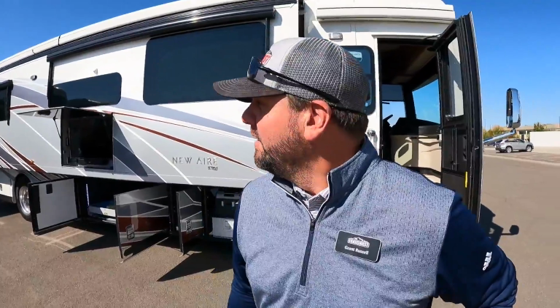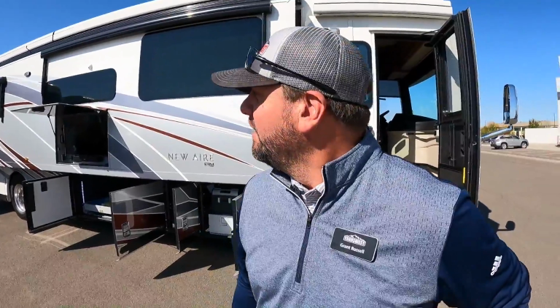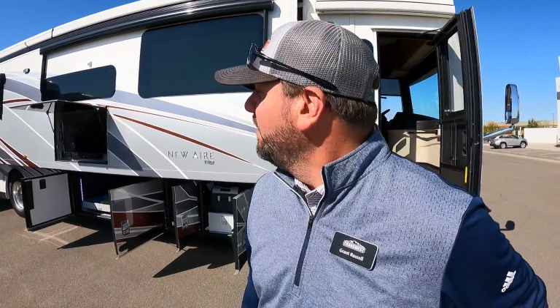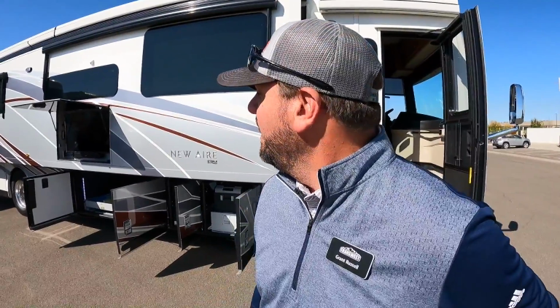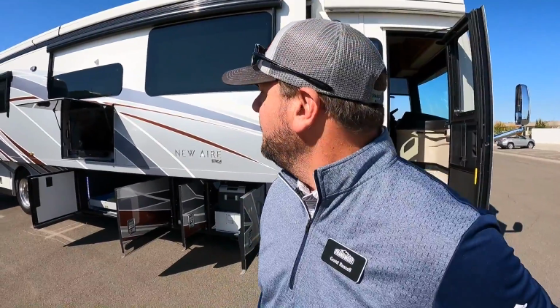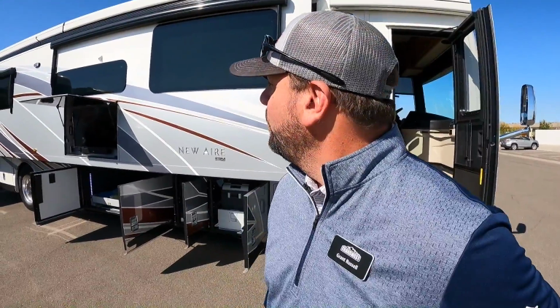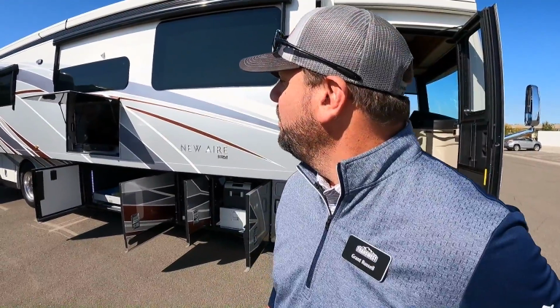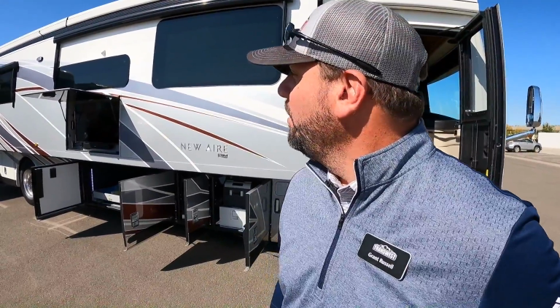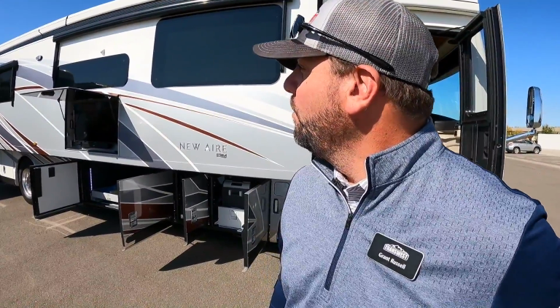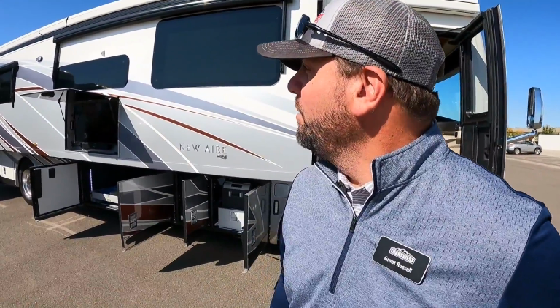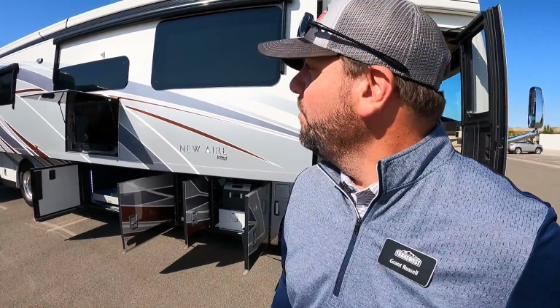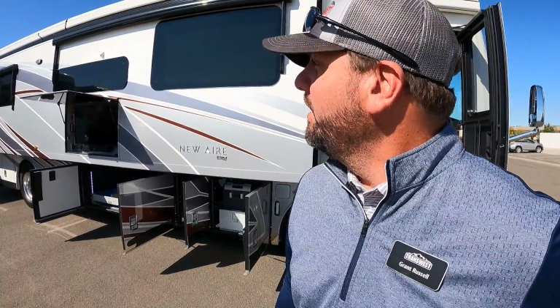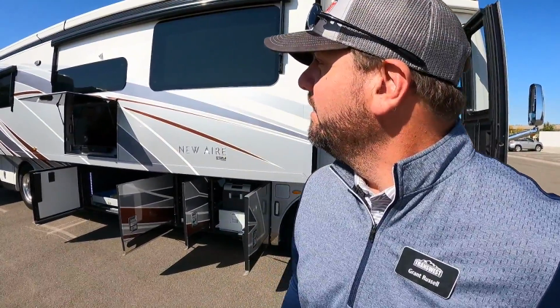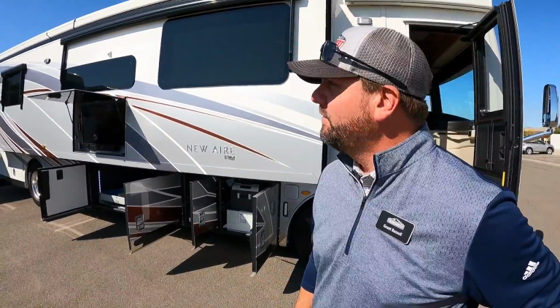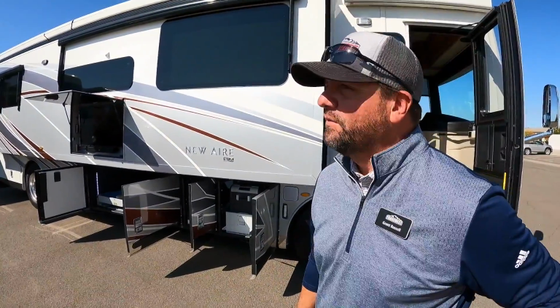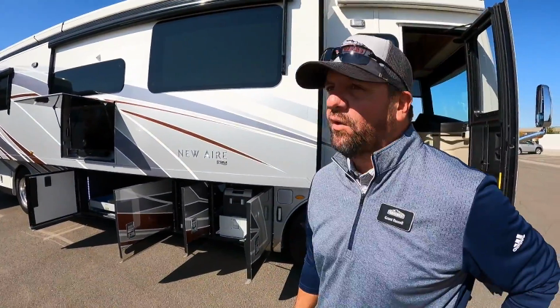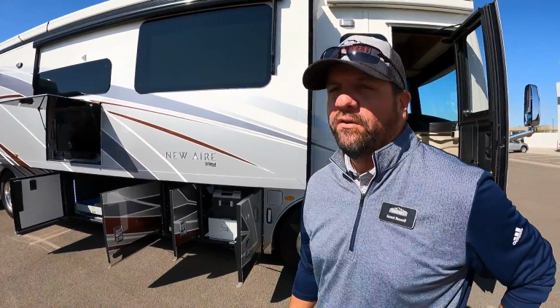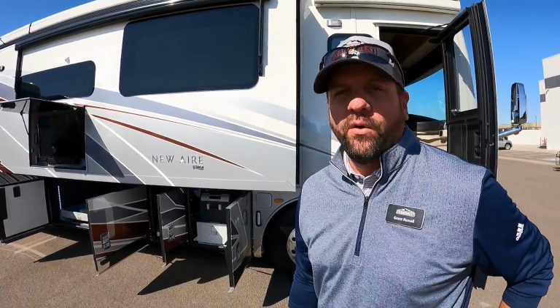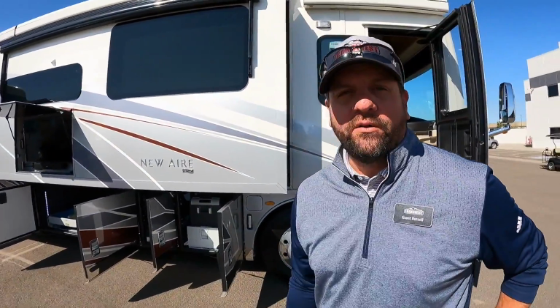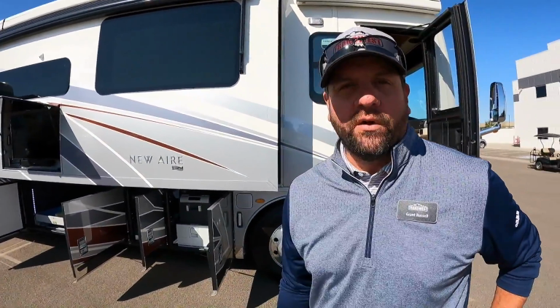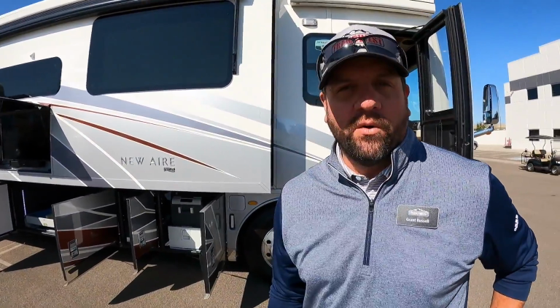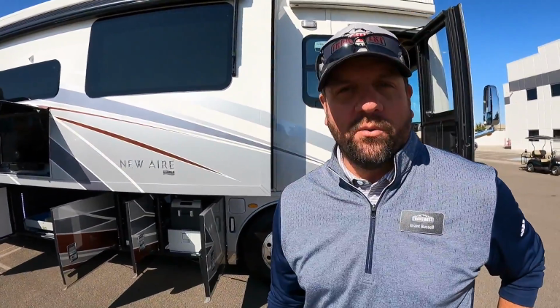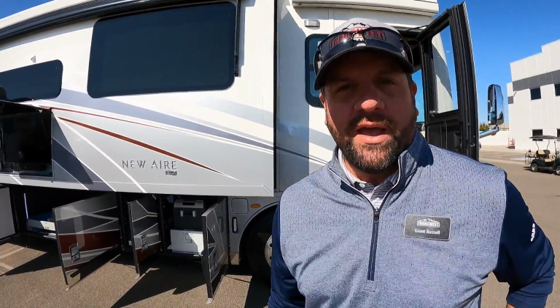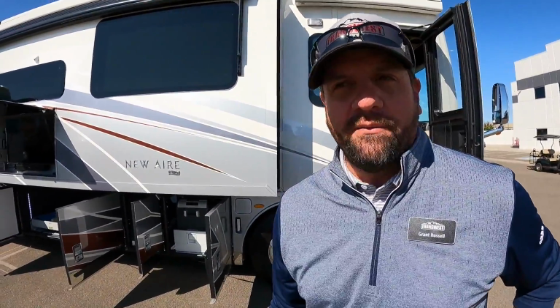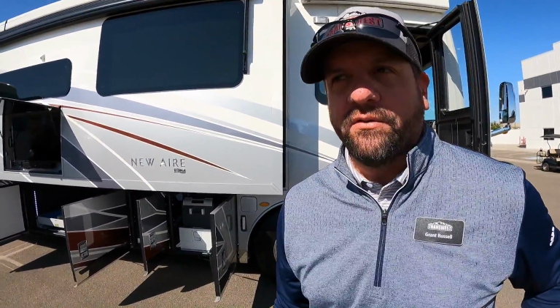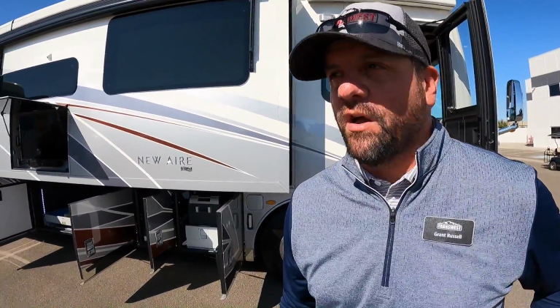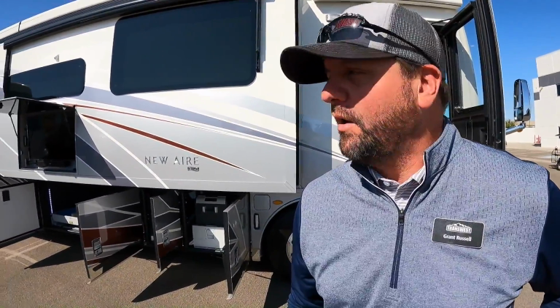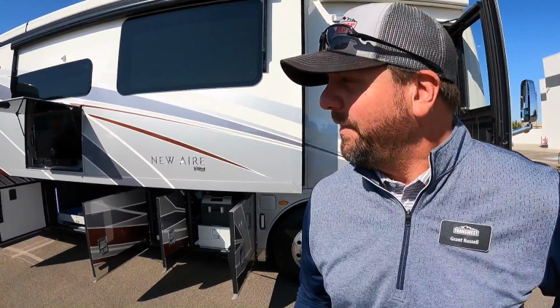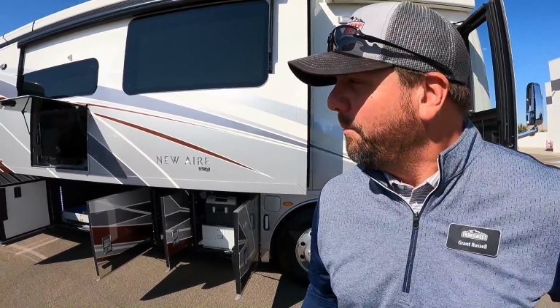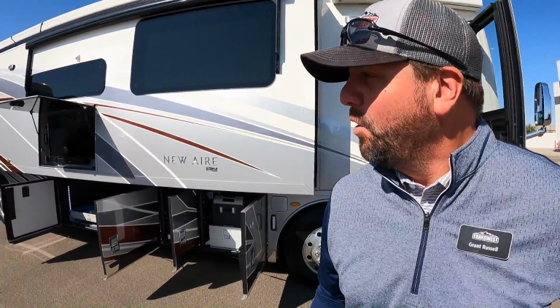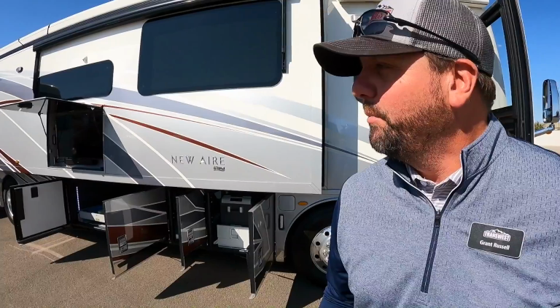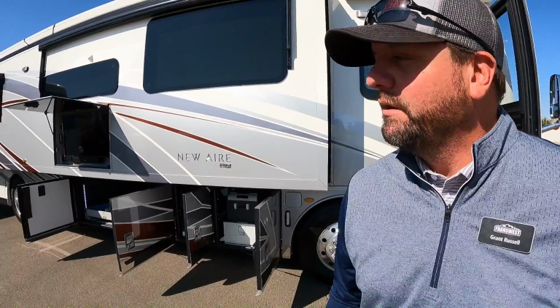We've got a 2021 Newmar New Air. This is the only 2021 we have in stock at the moment.